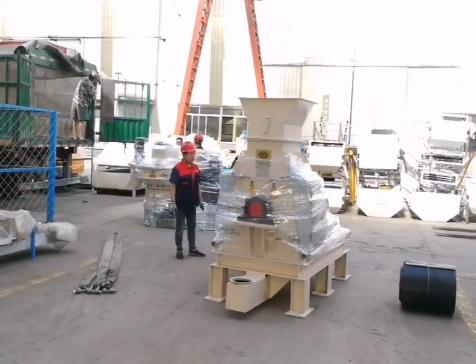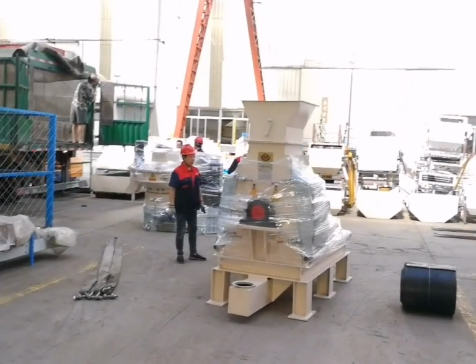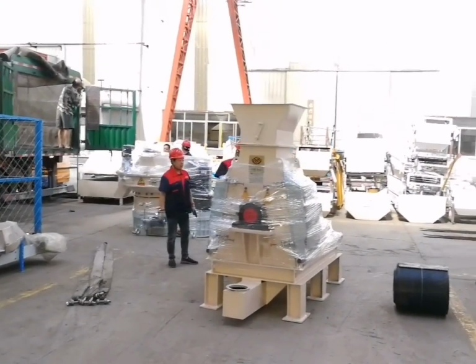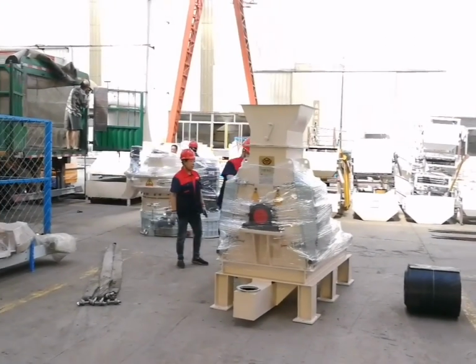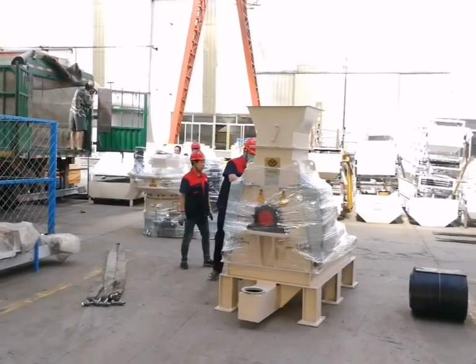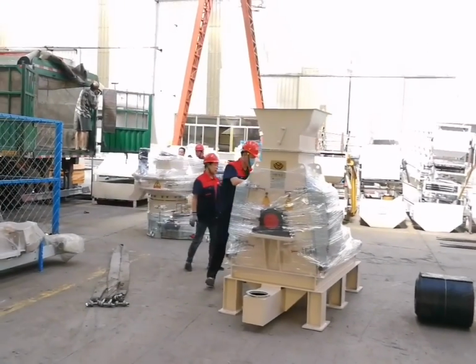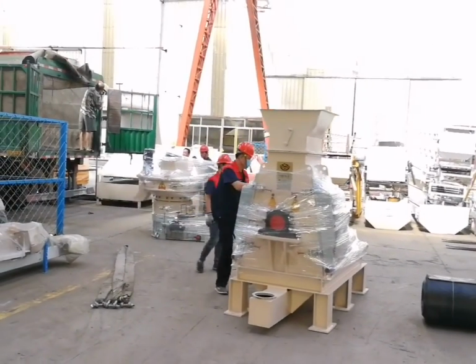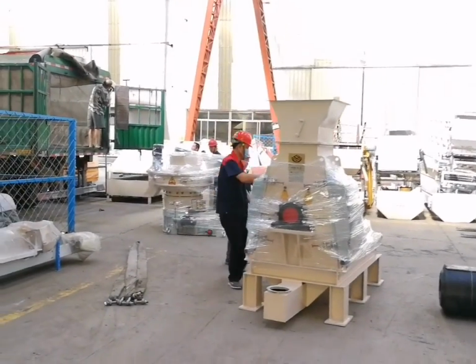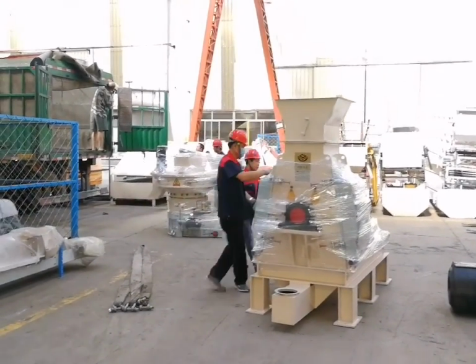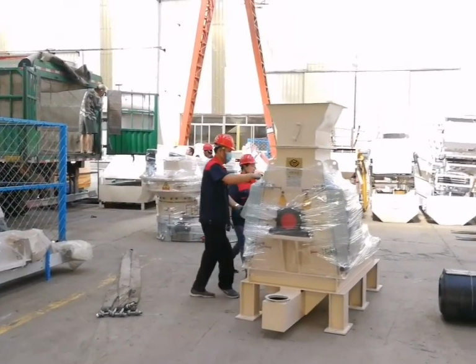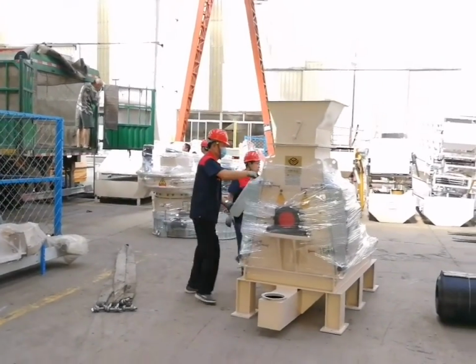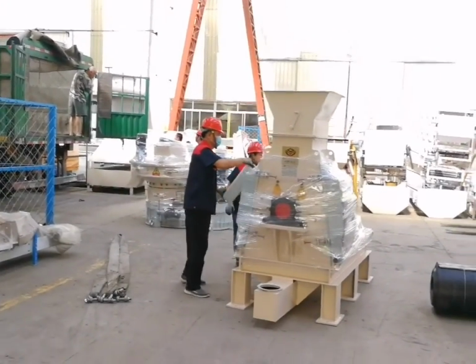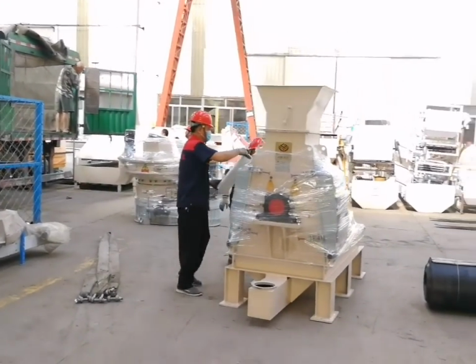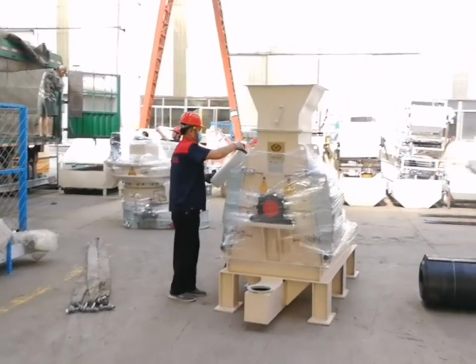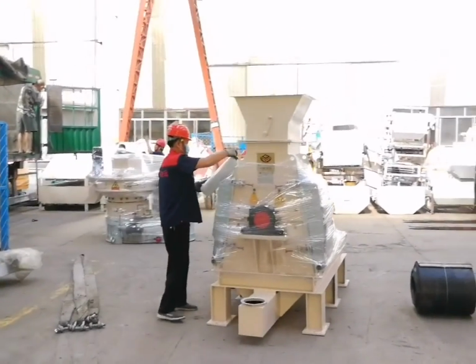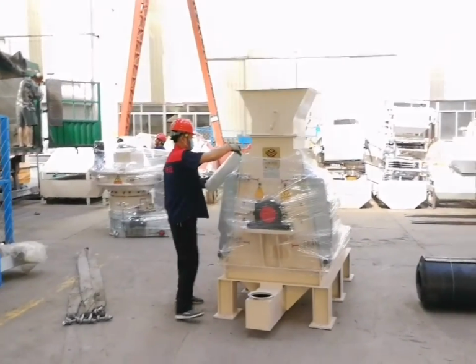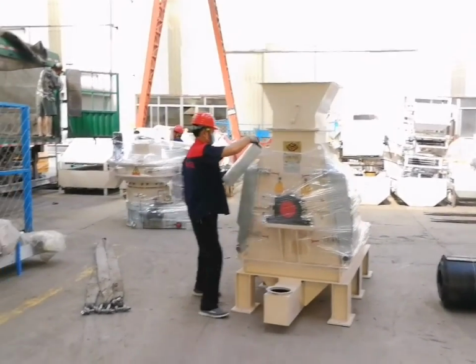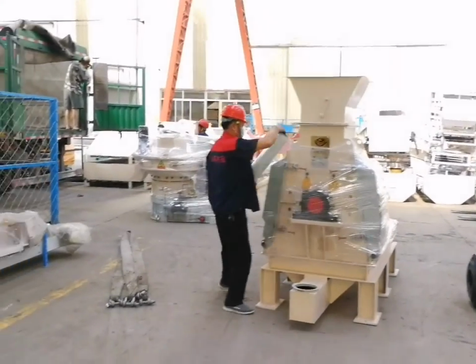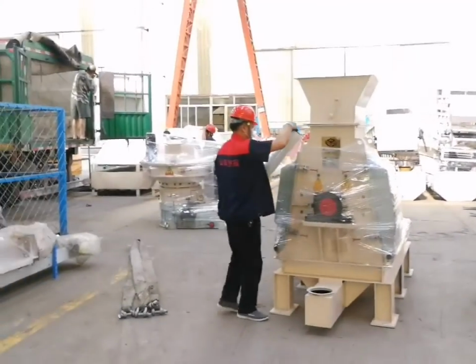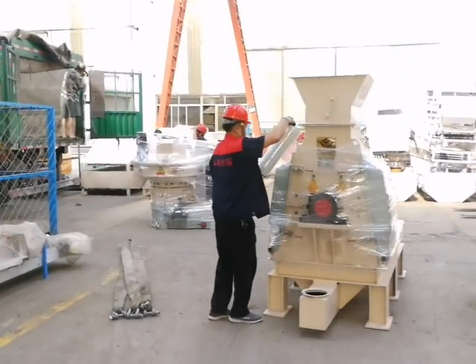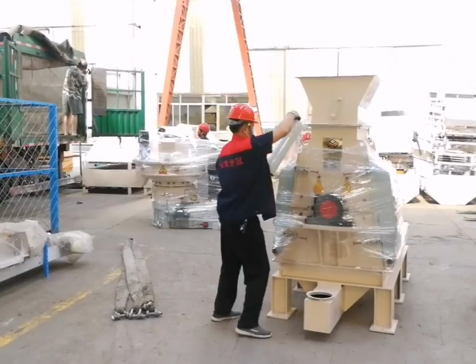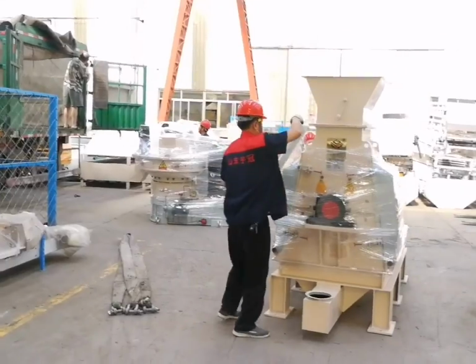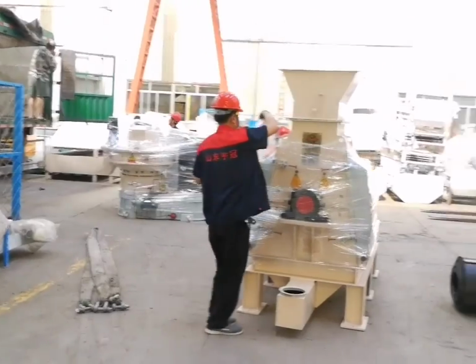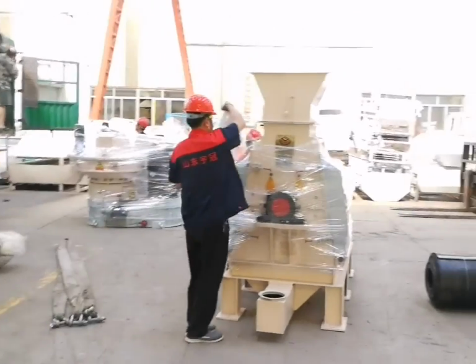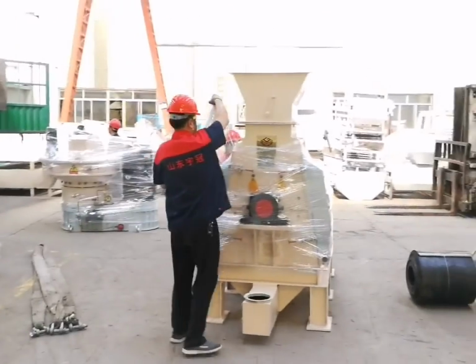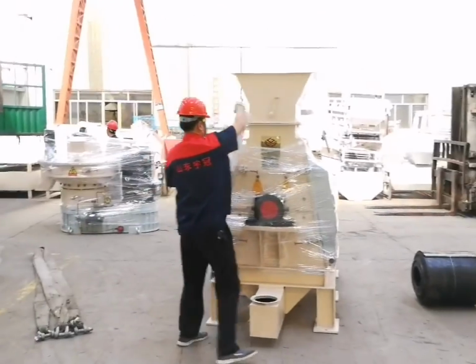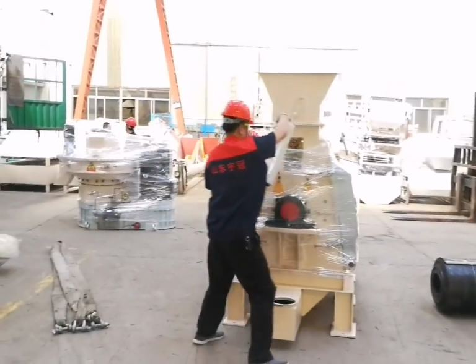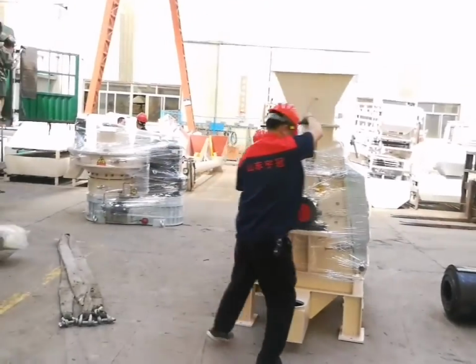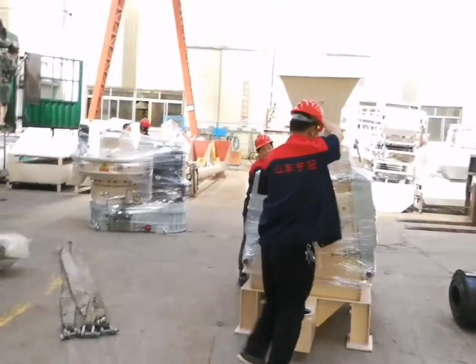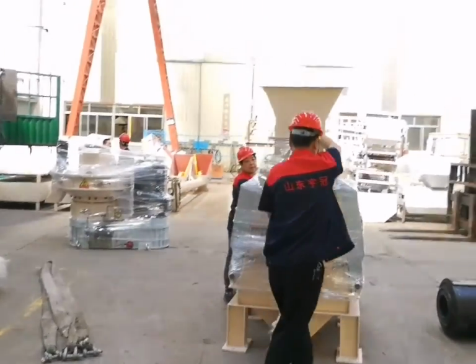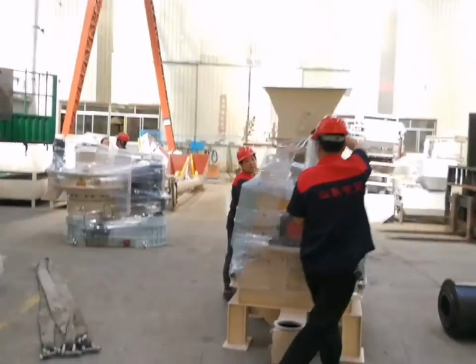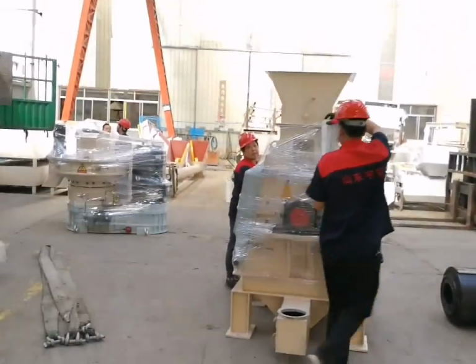Wood pellet machine 560C and a high efficiency hammer mill.